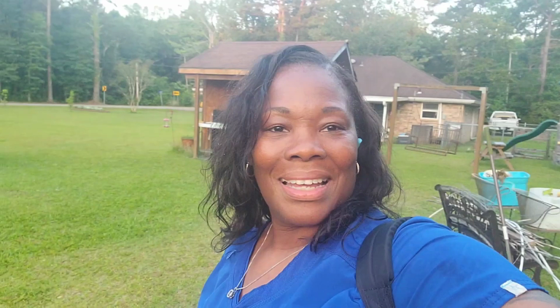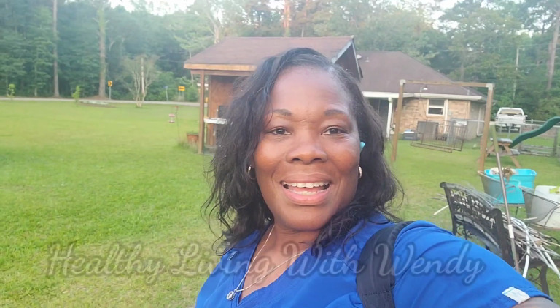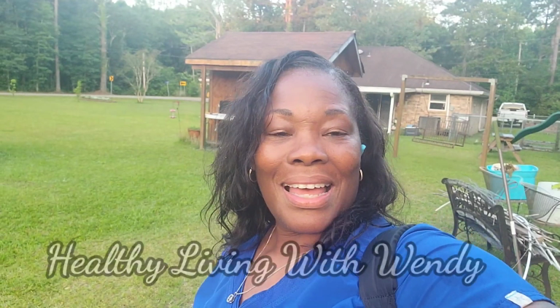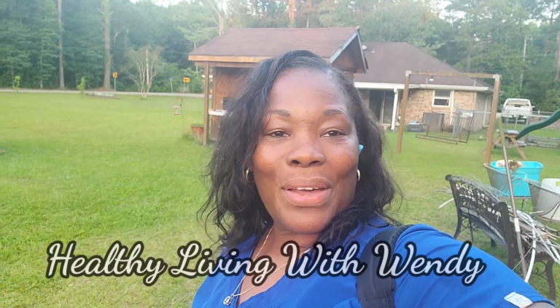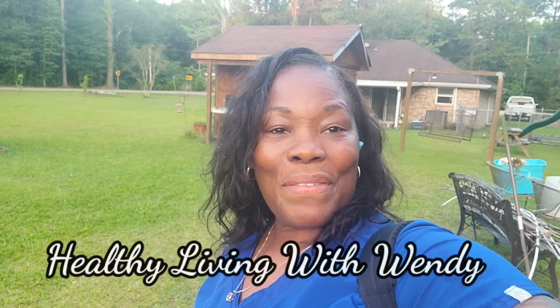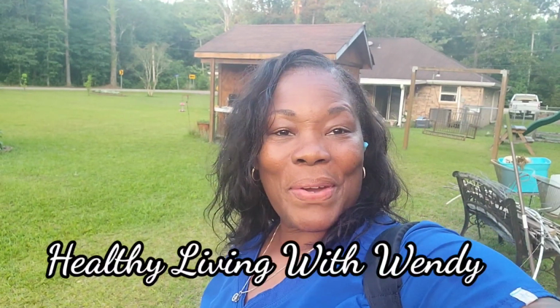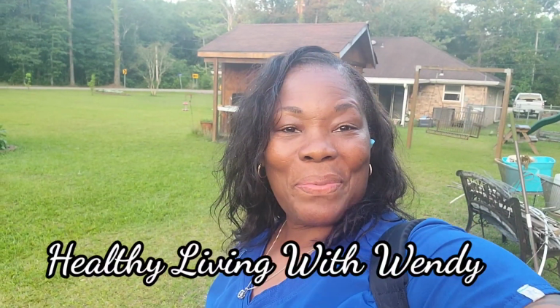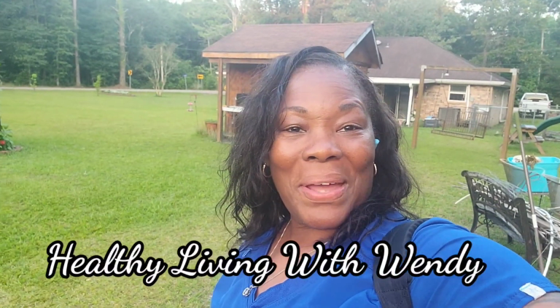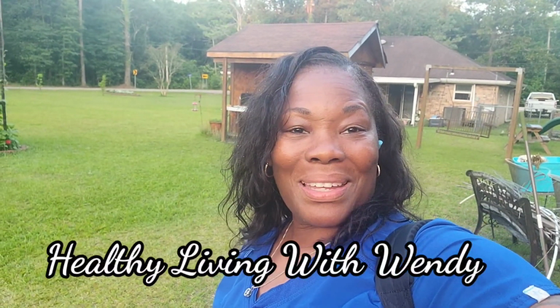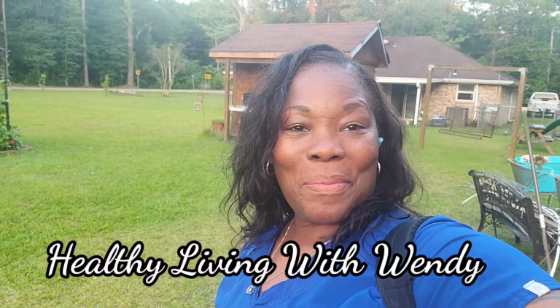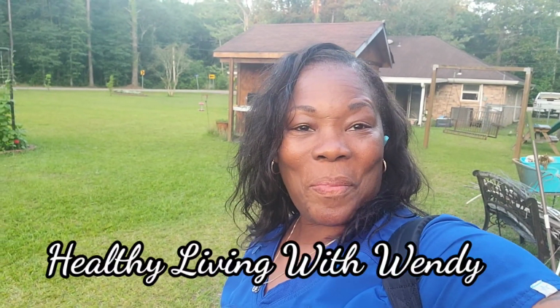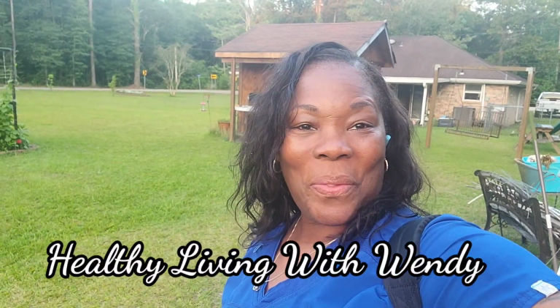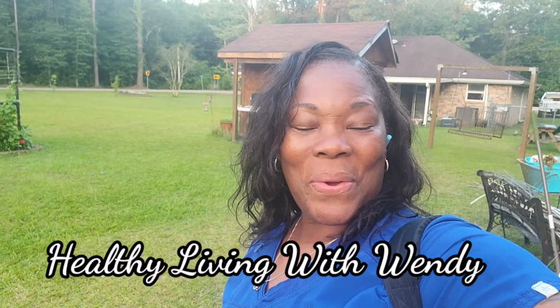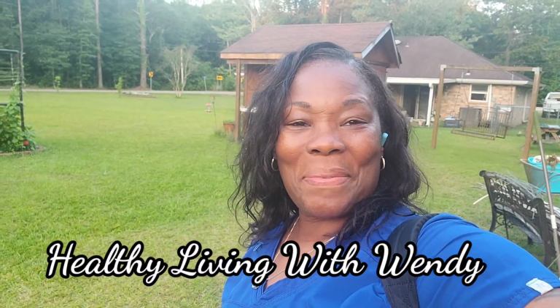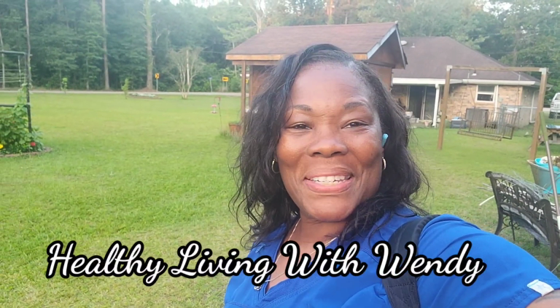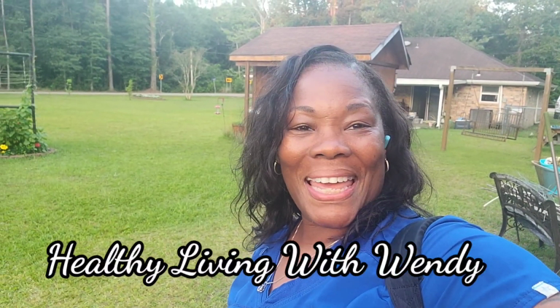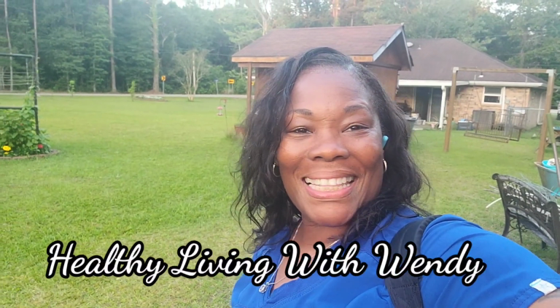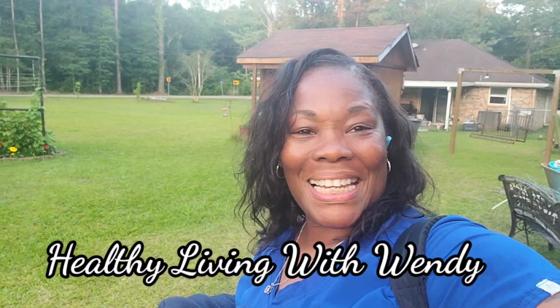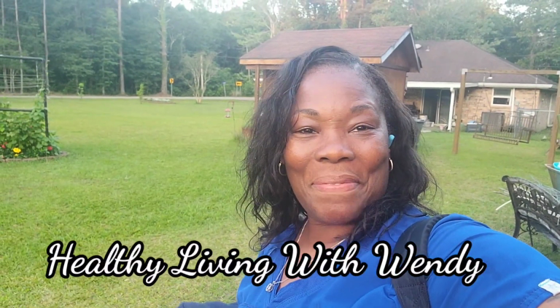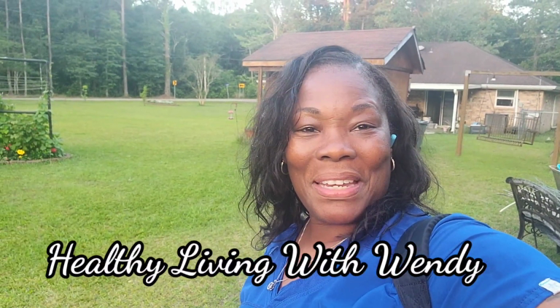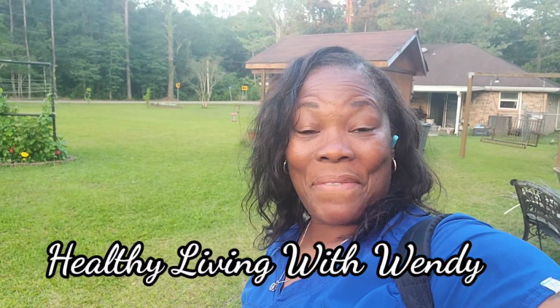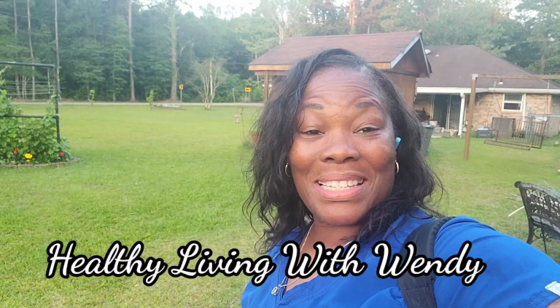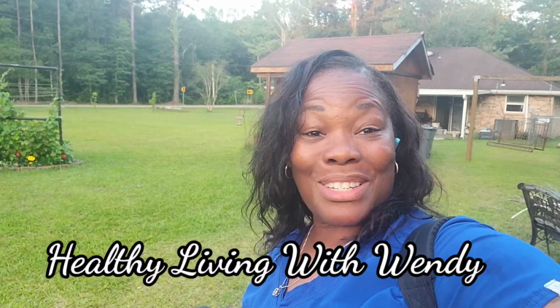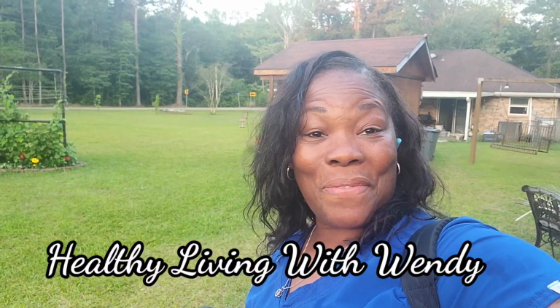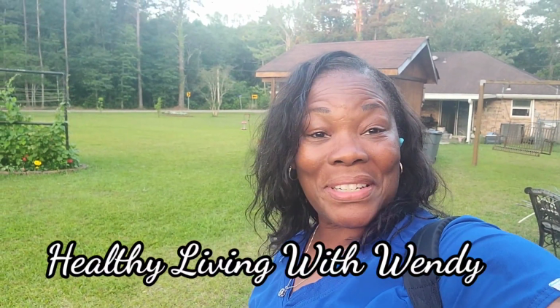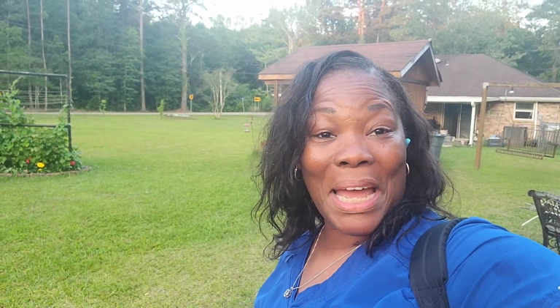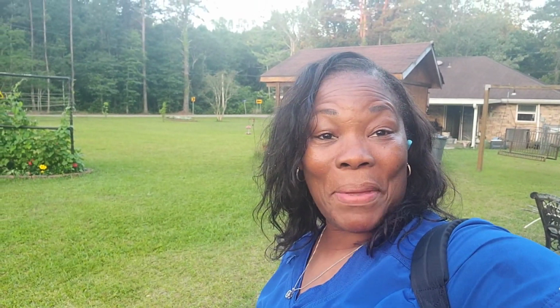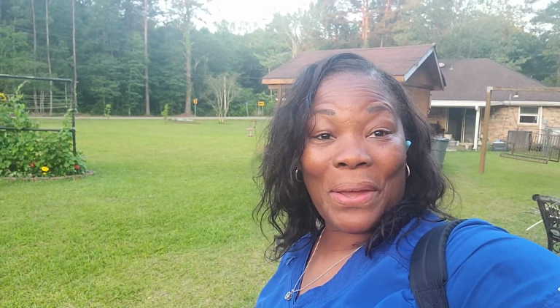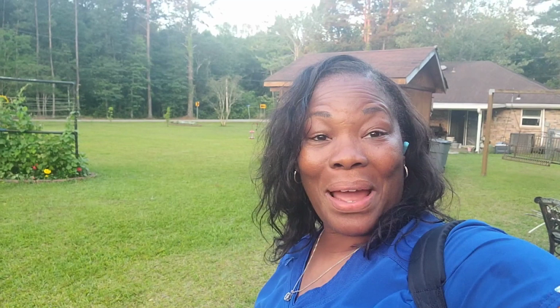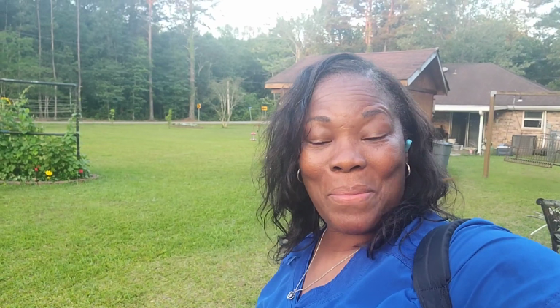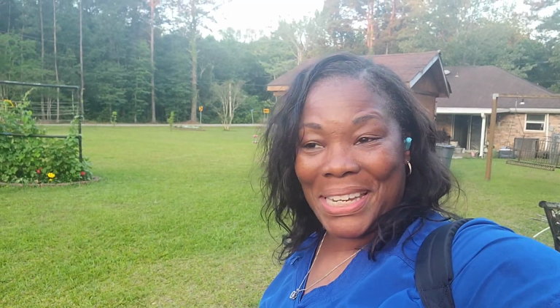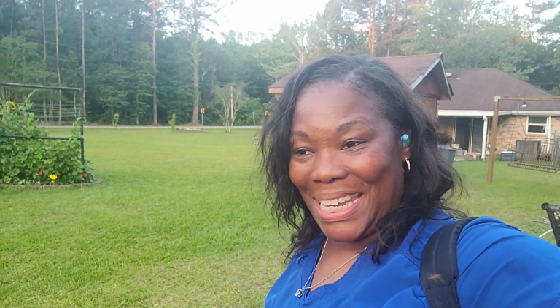Hello everyone, welcome. Welcome to Healthy Living. If this is your first time here, I'm Wendy.